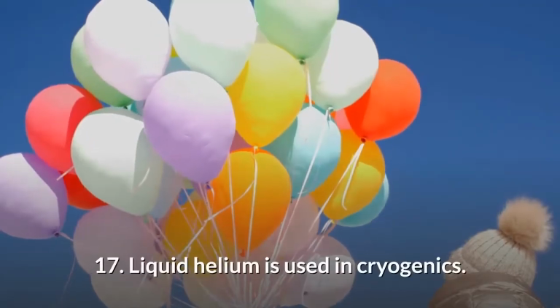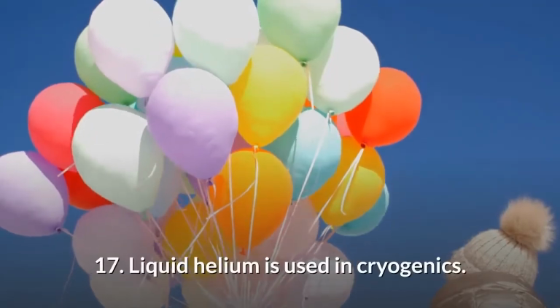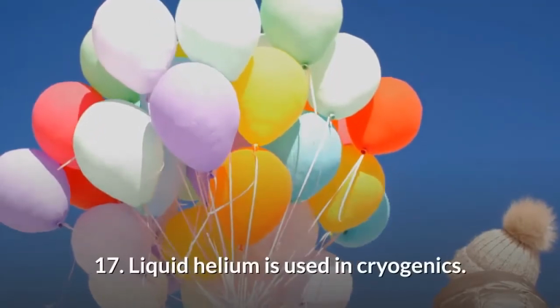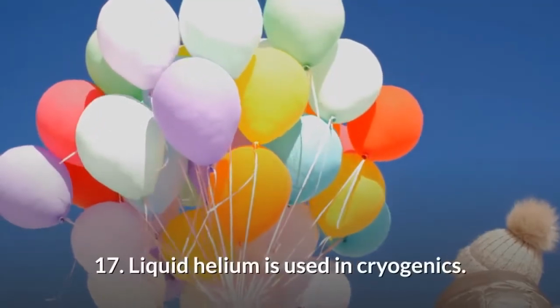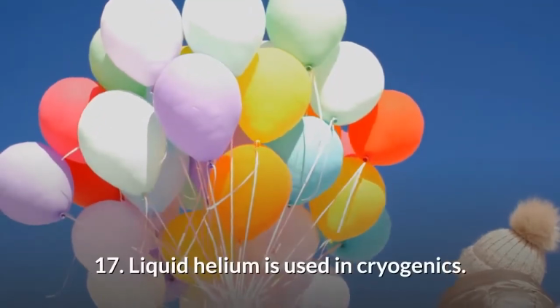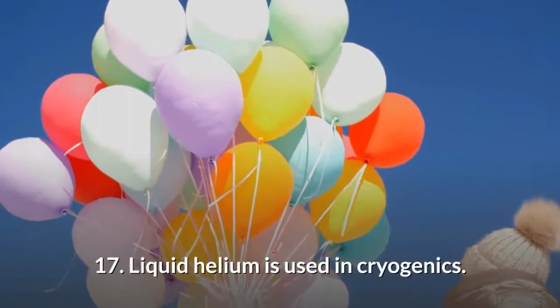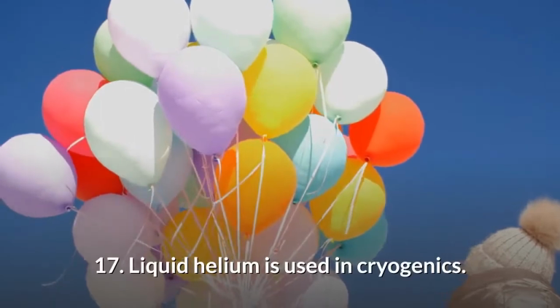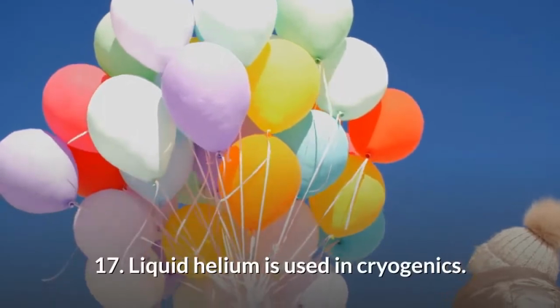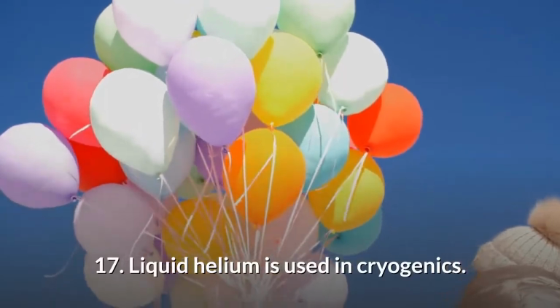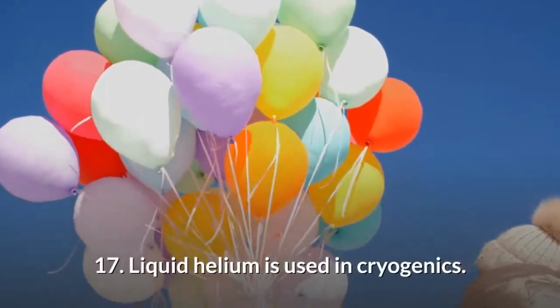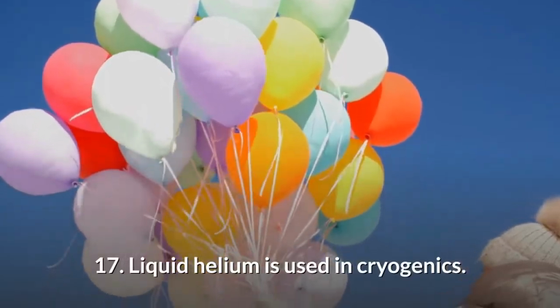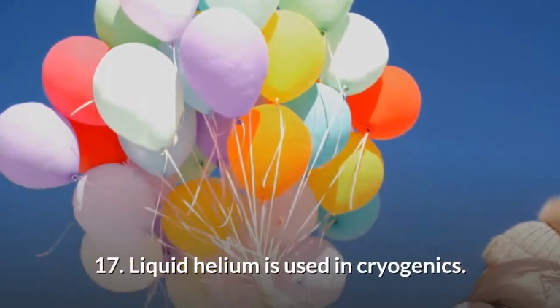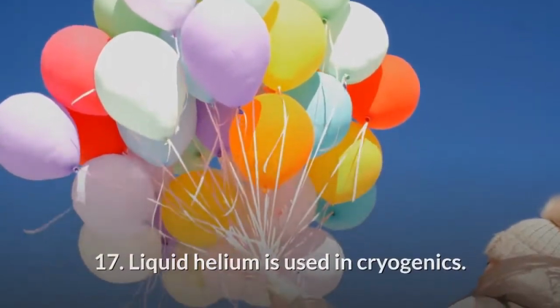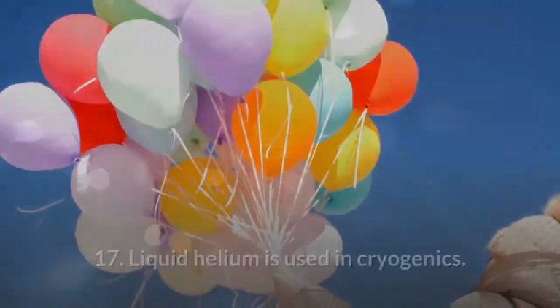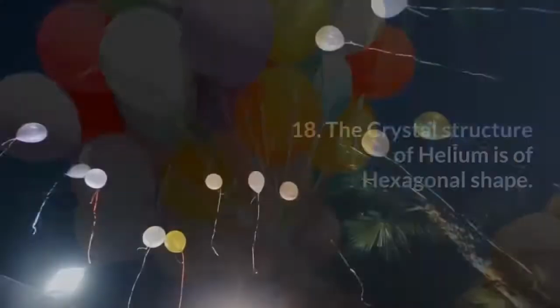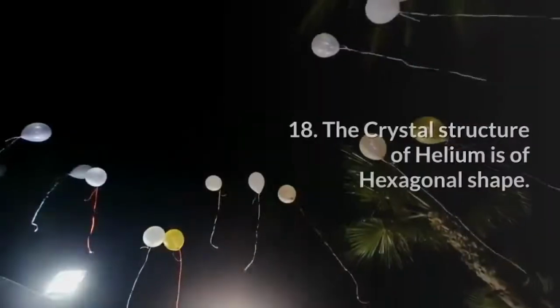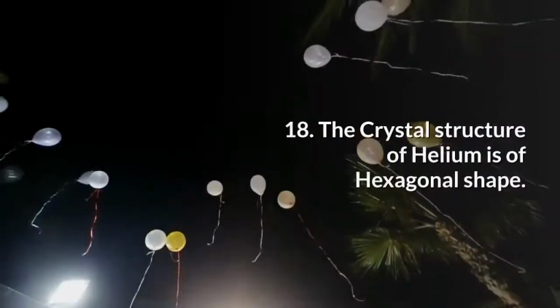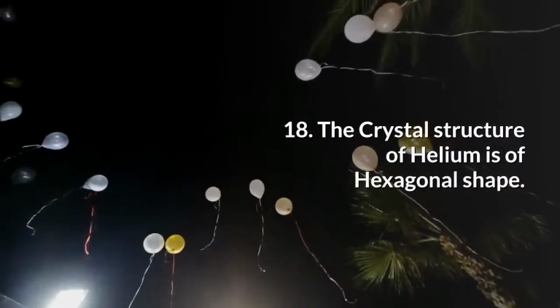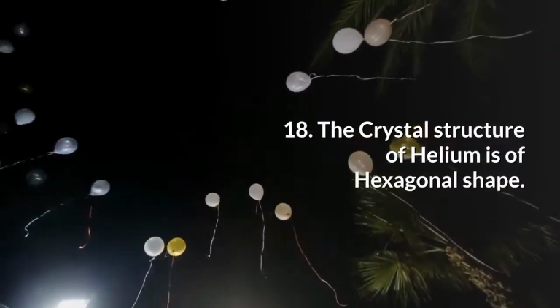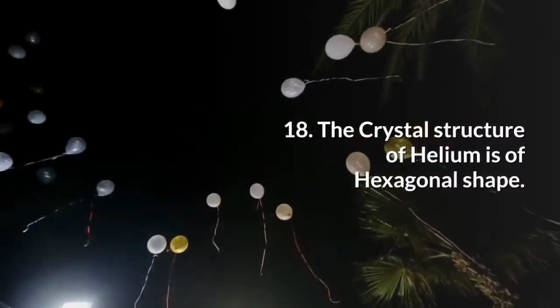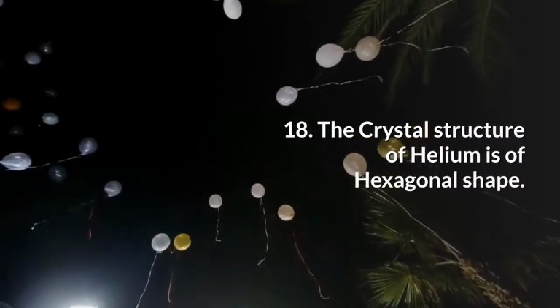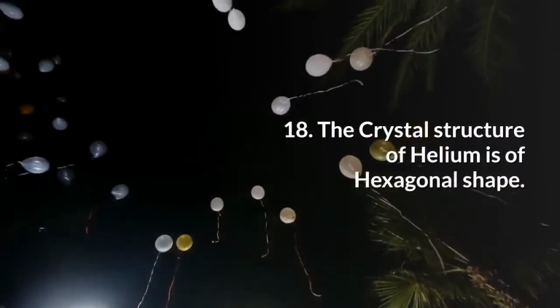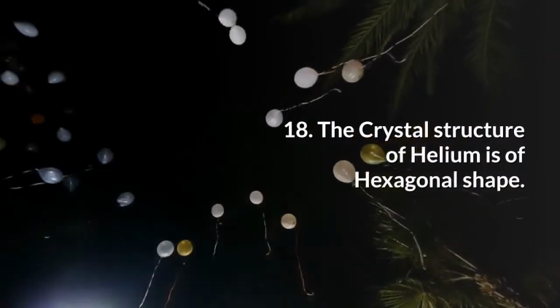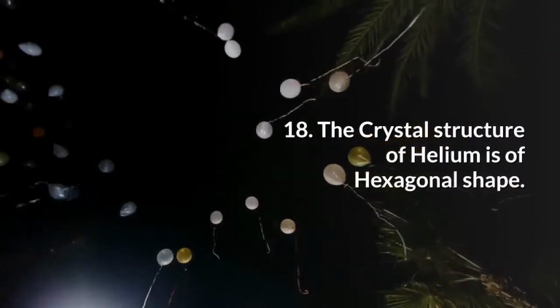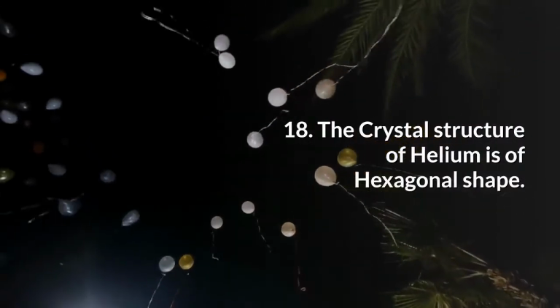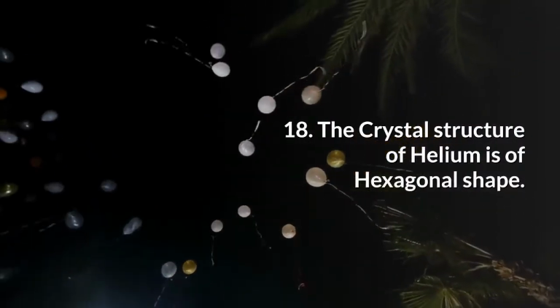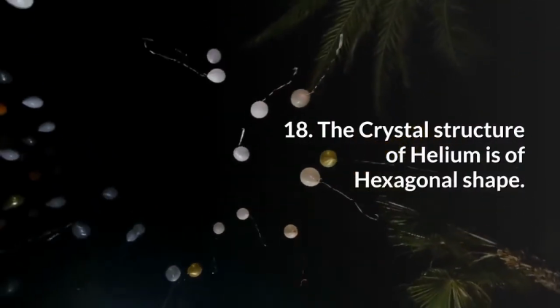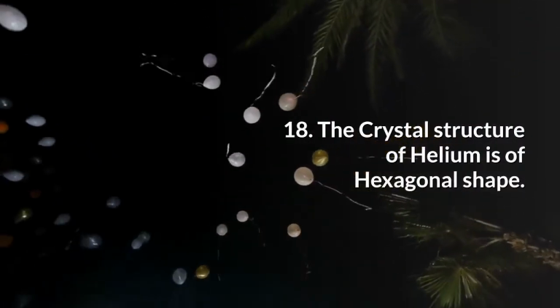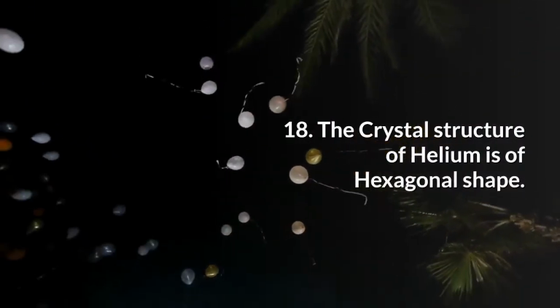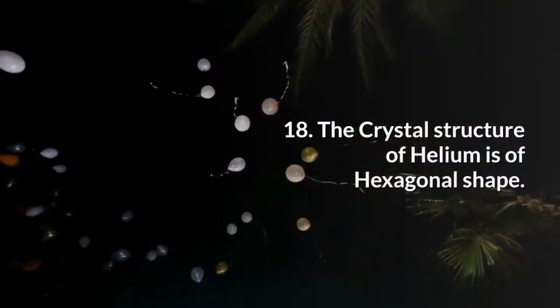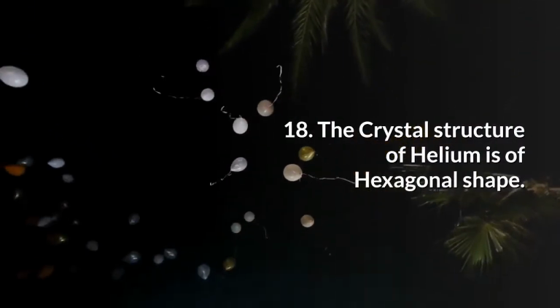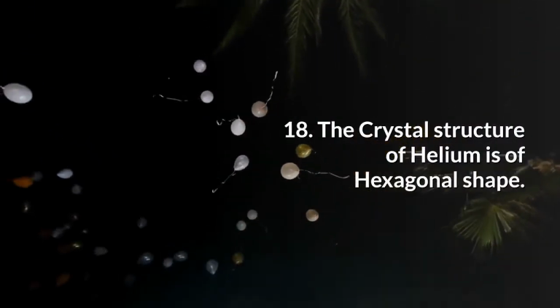Liquid helium is used in cryogenics. The crystal structure of helium is of hexagonal shape.